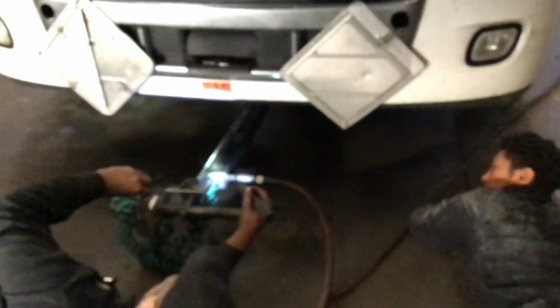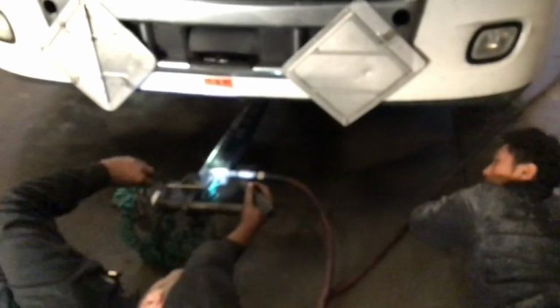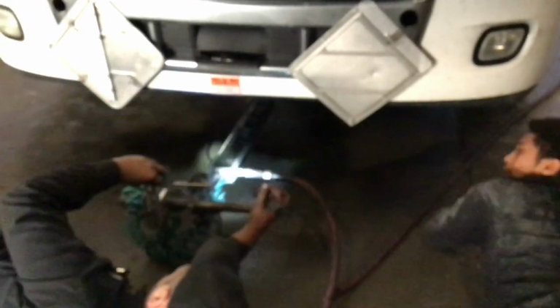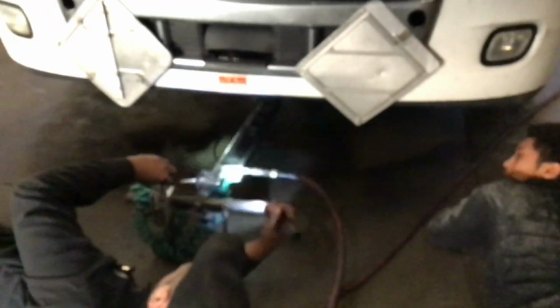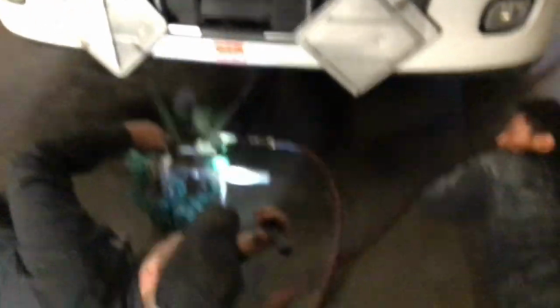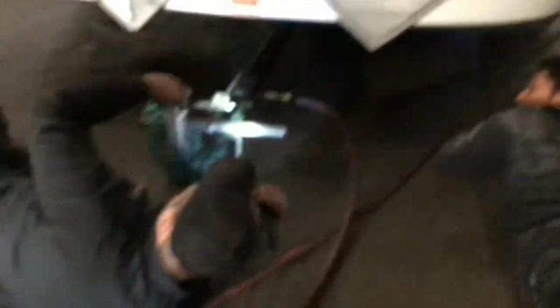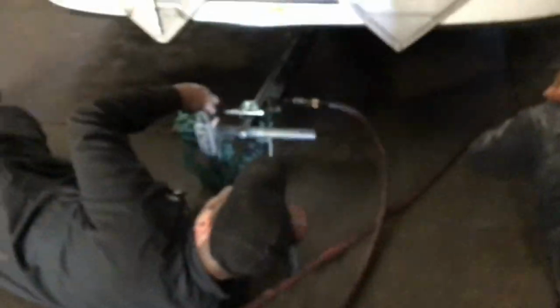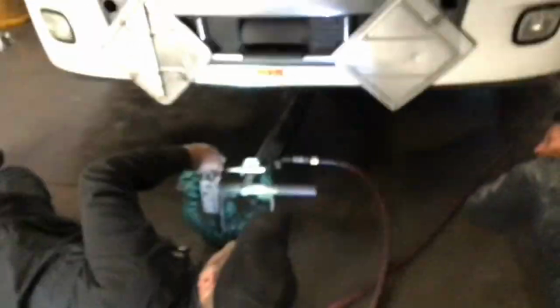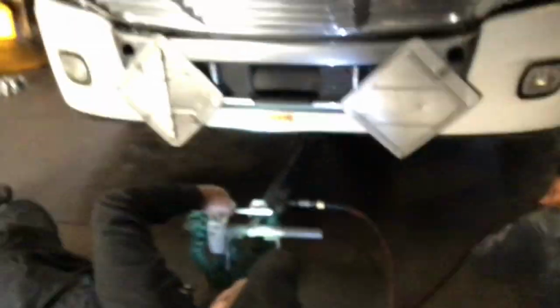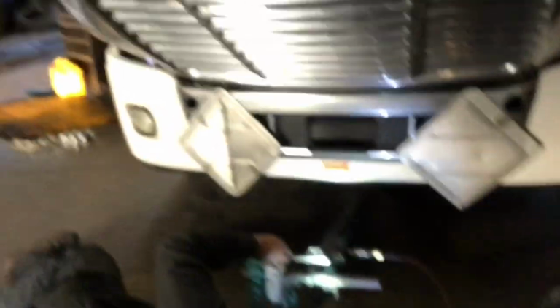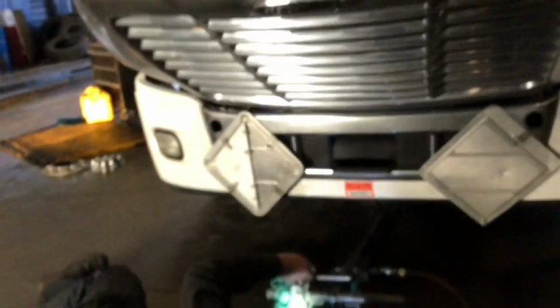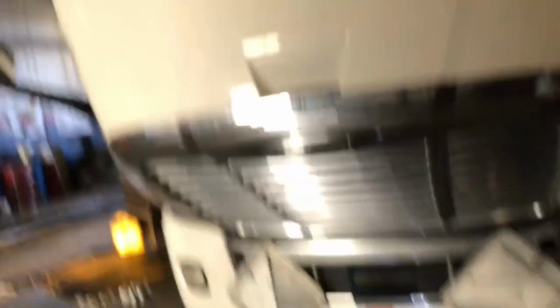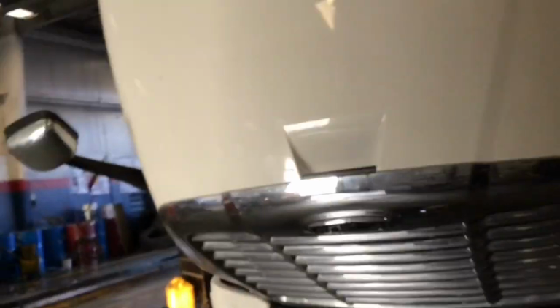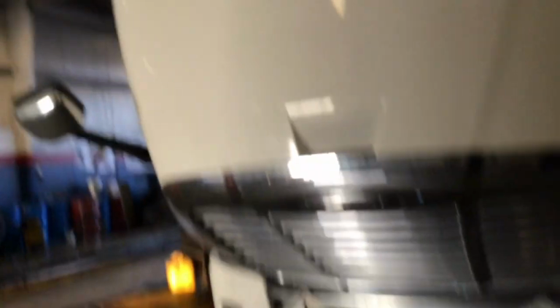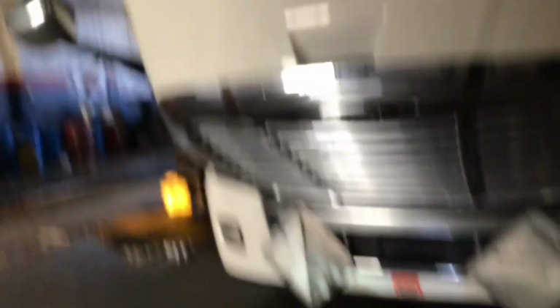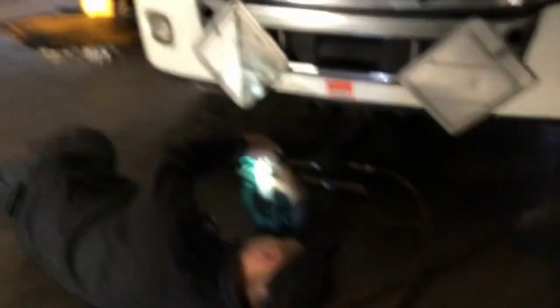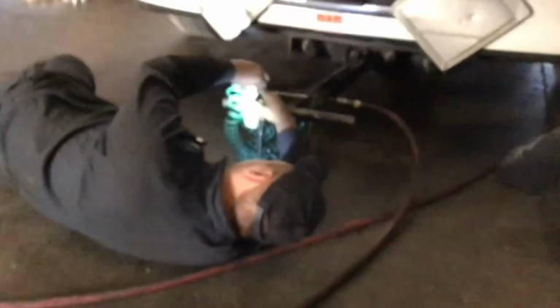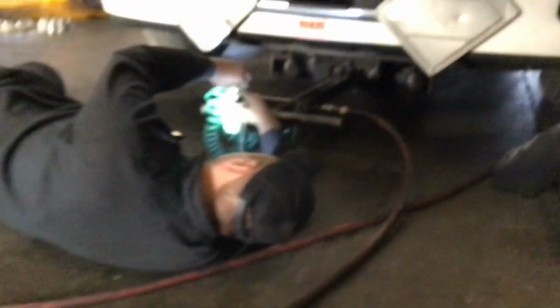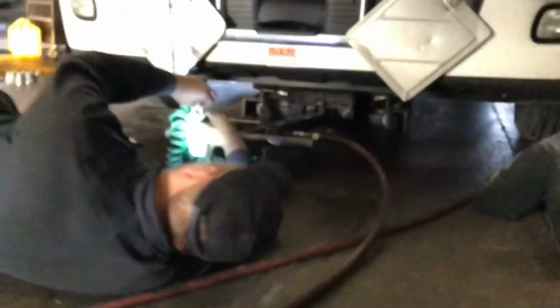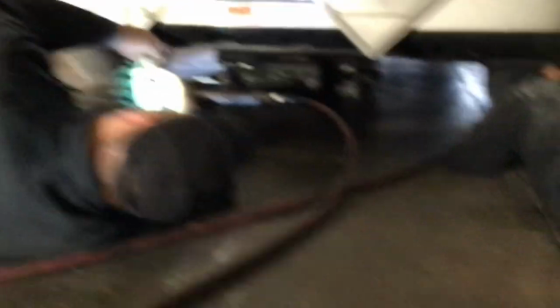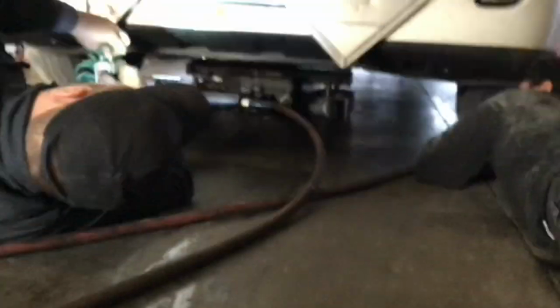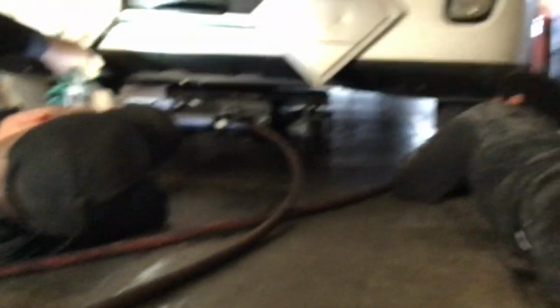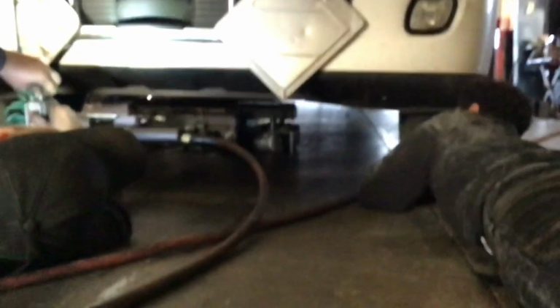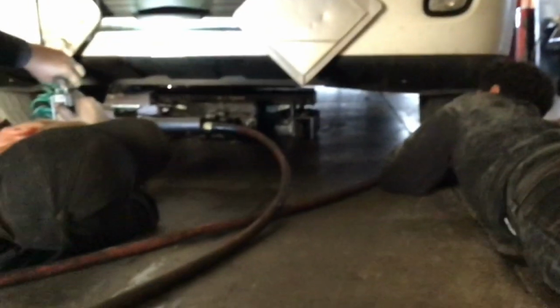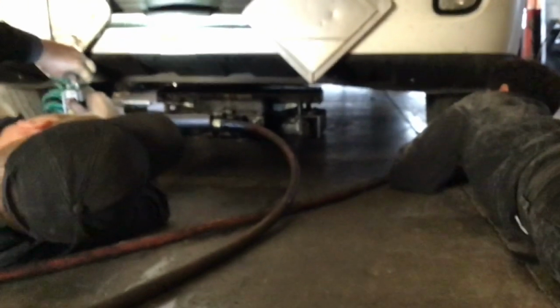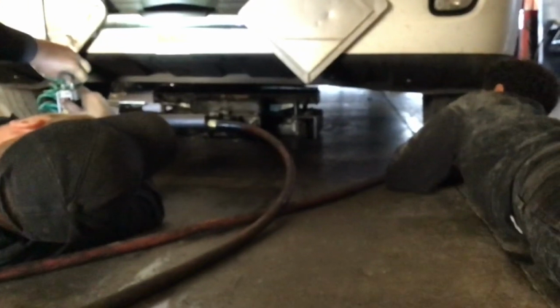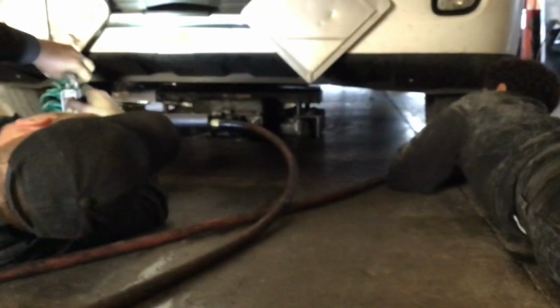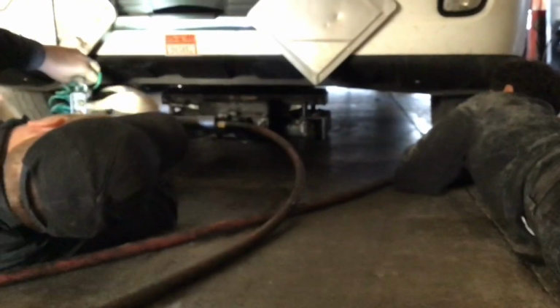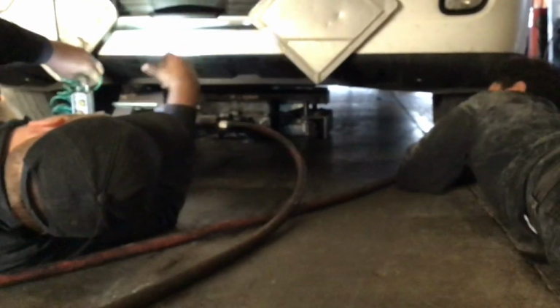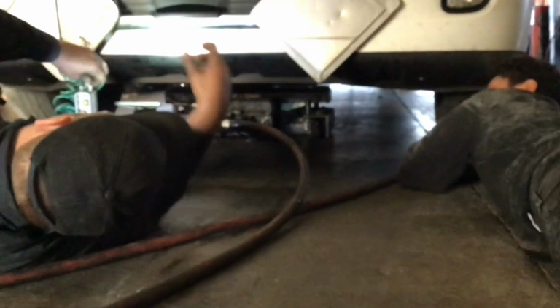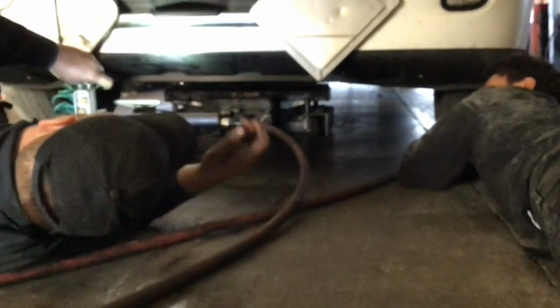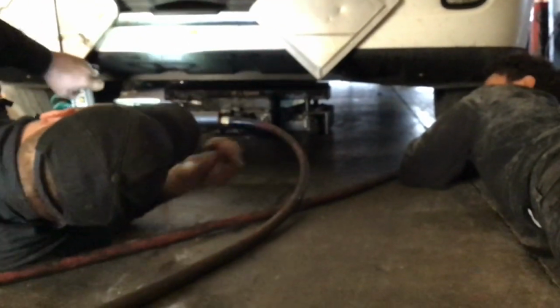Here they're jacking the truck up, getting ready to take the tire off.